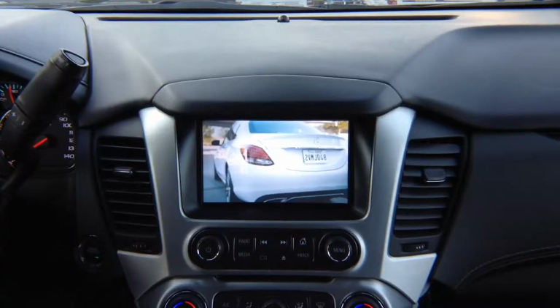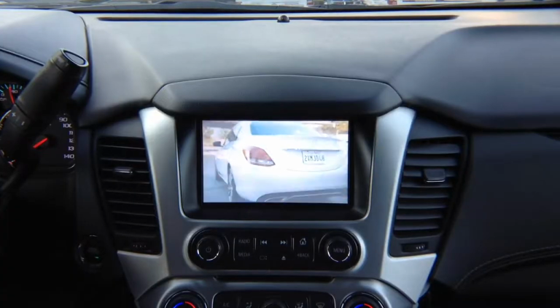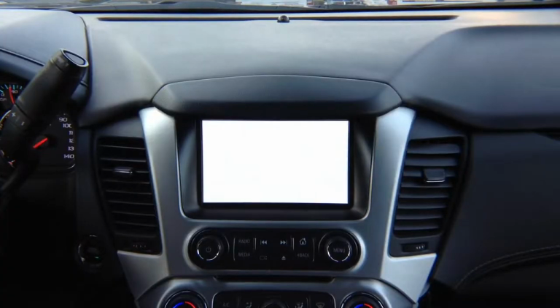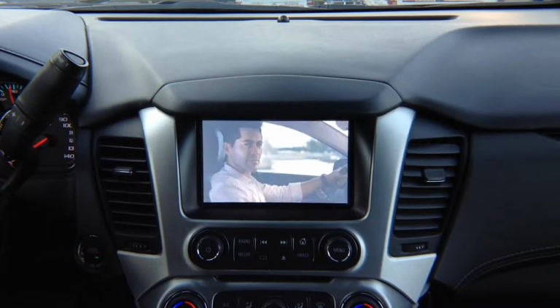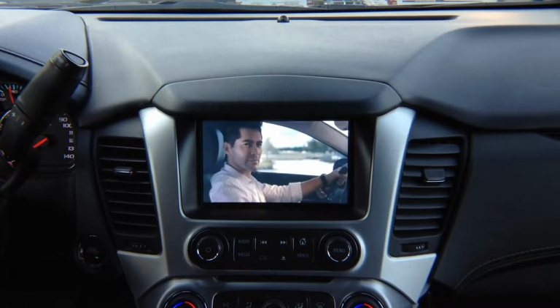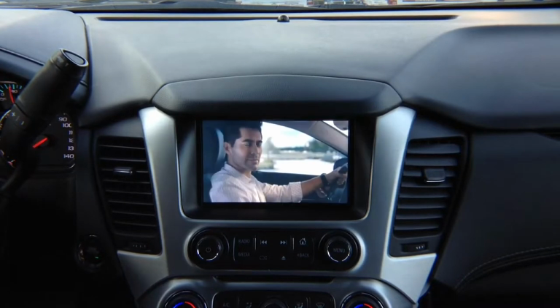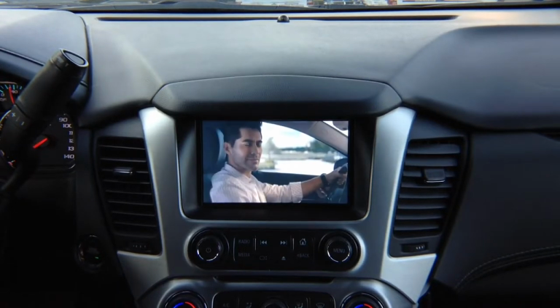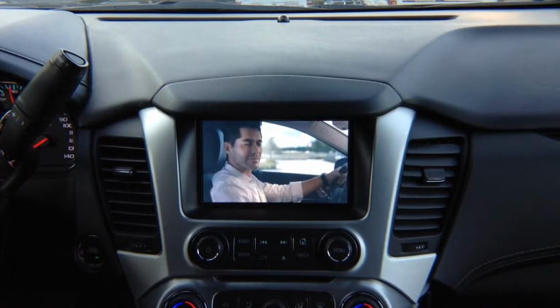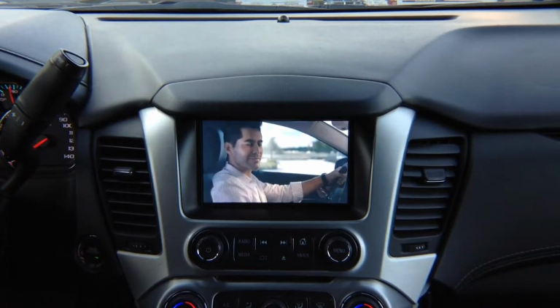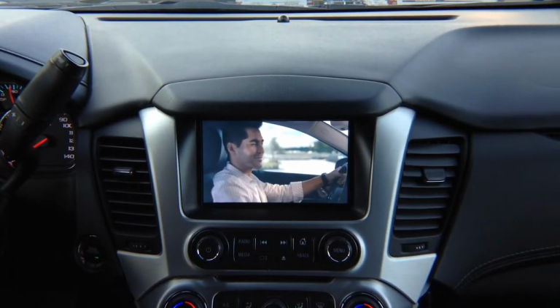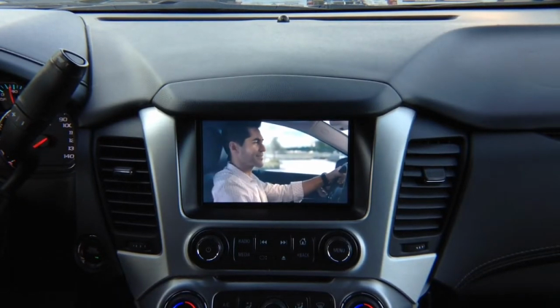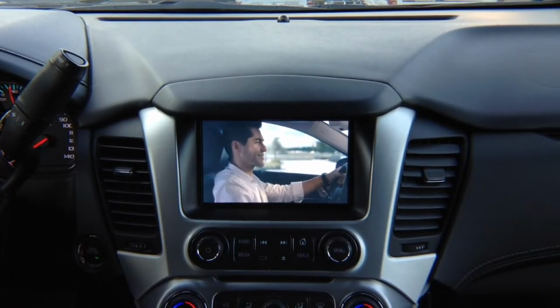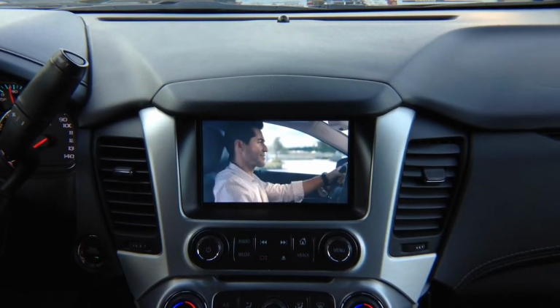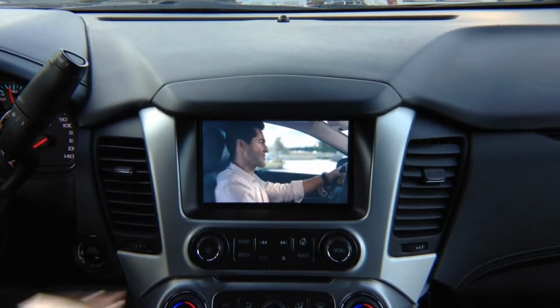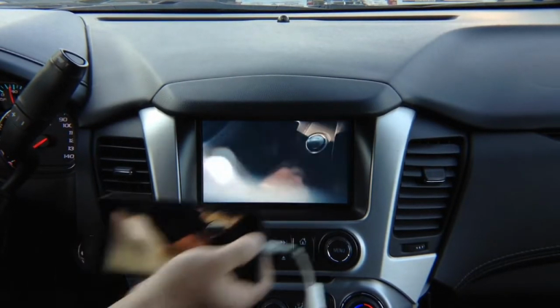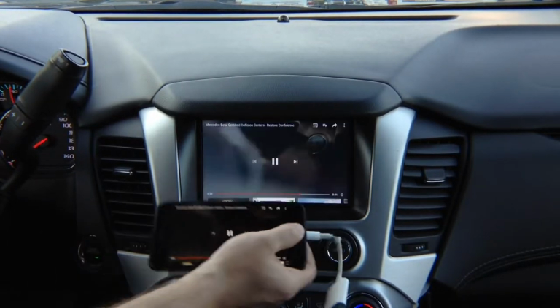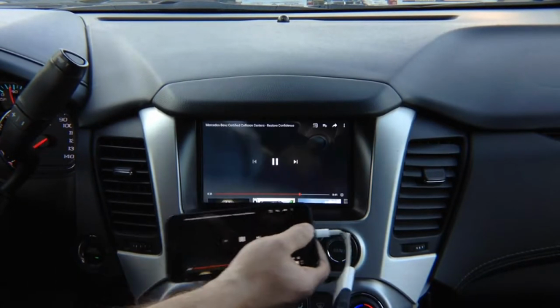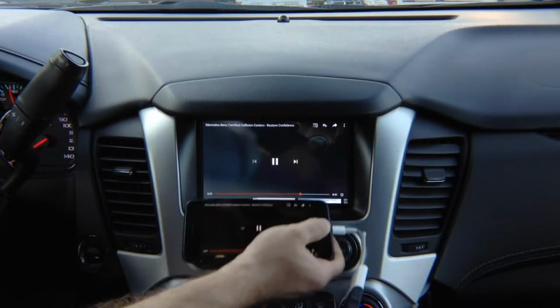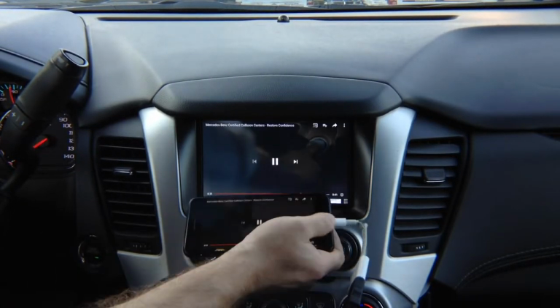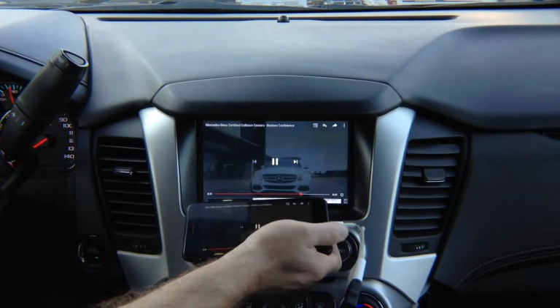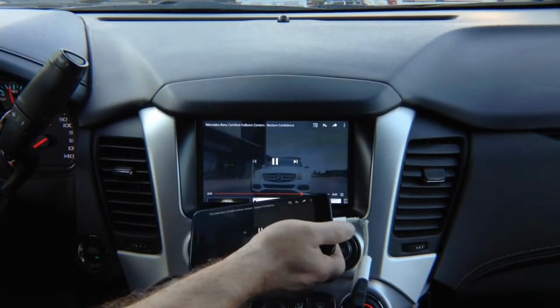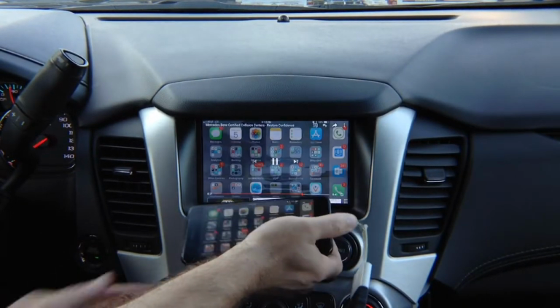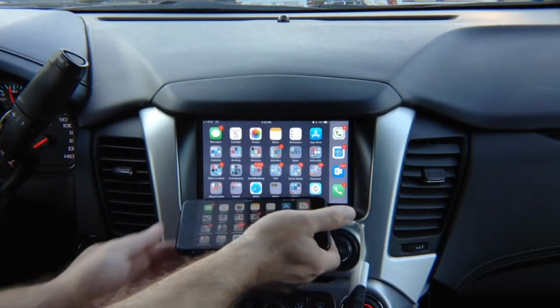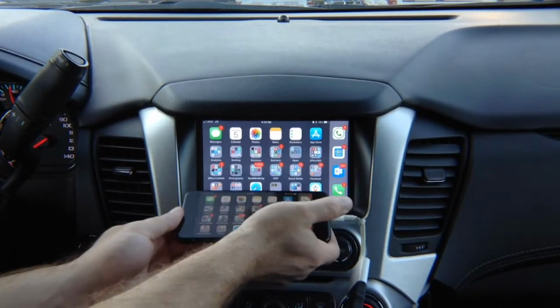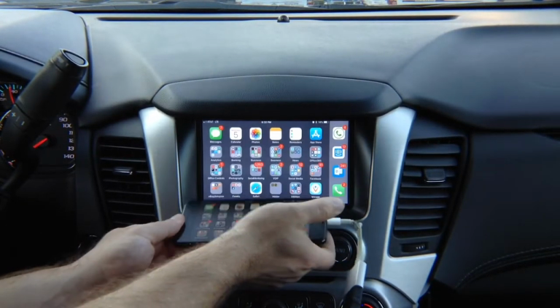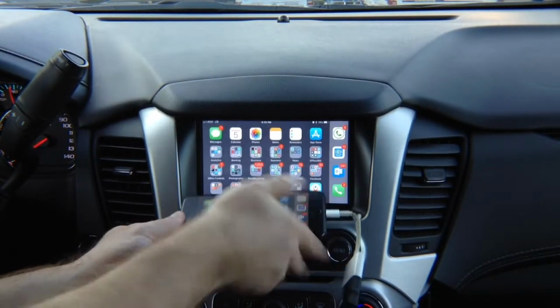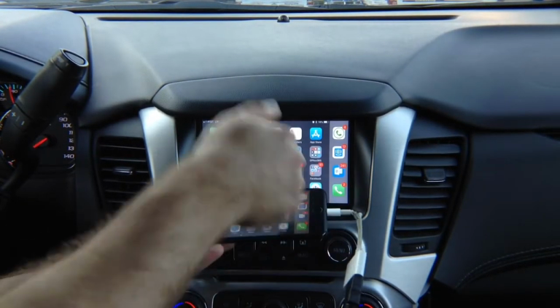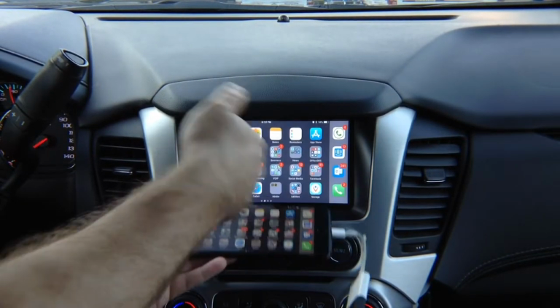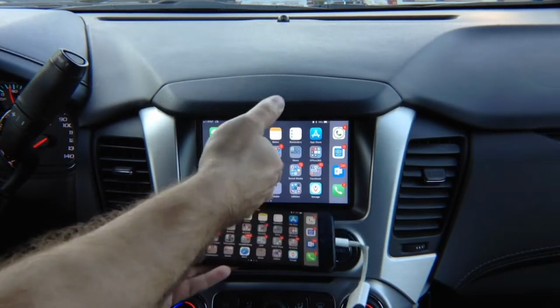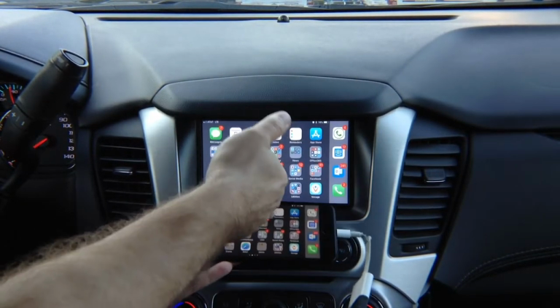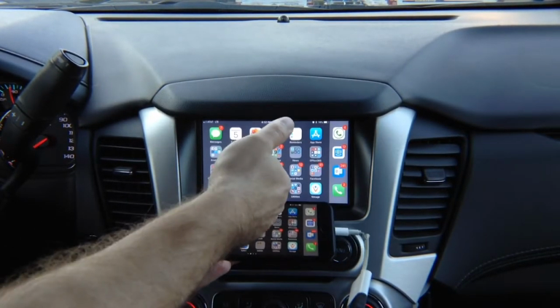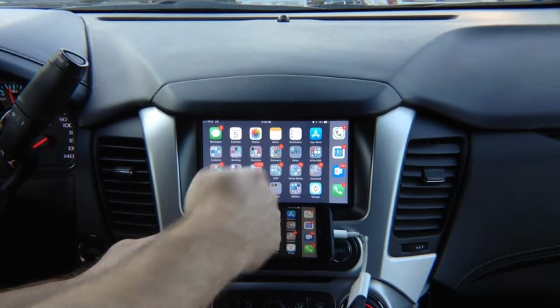HDMI mirroring is pretty self-explanatory. Whatever you see on your cell phone screen will appear on your car screen.